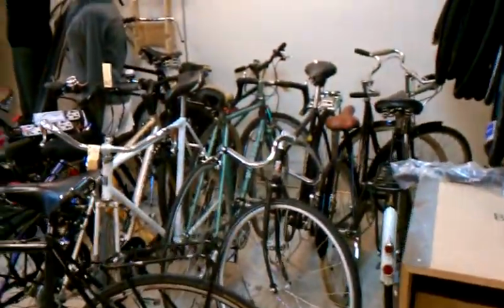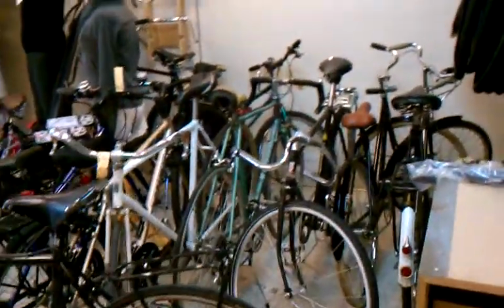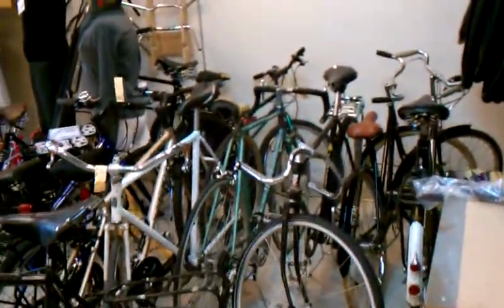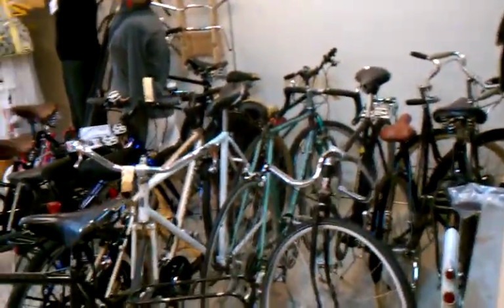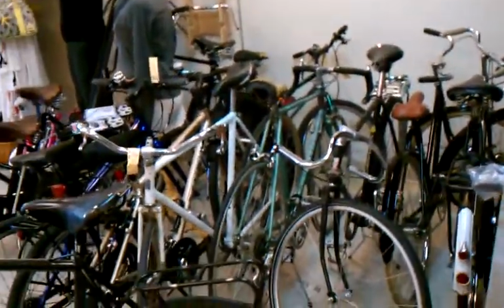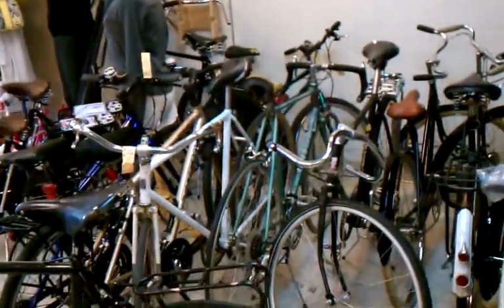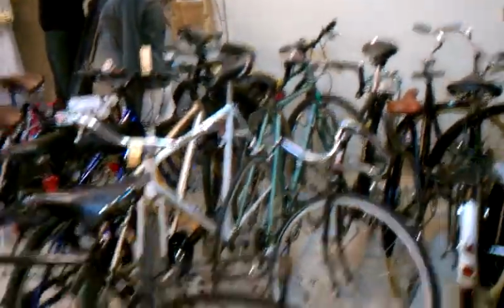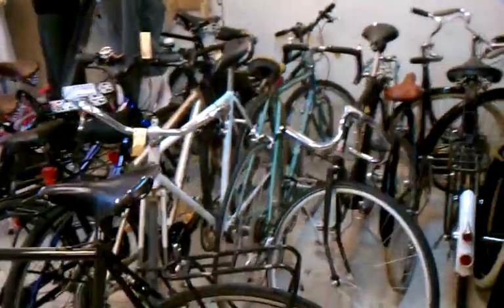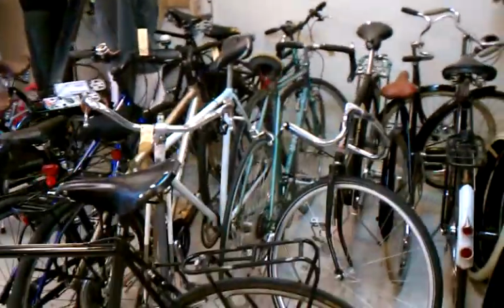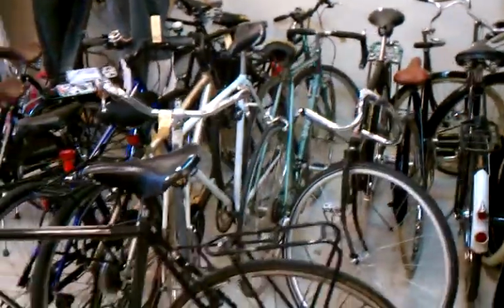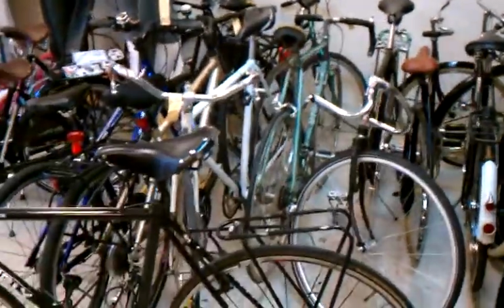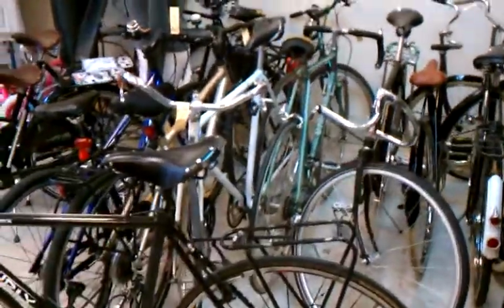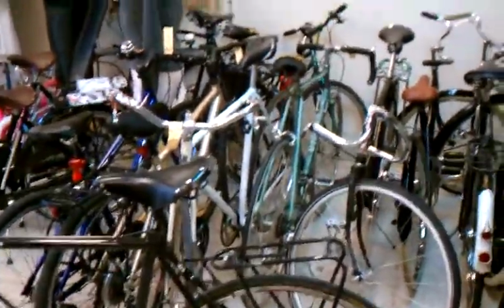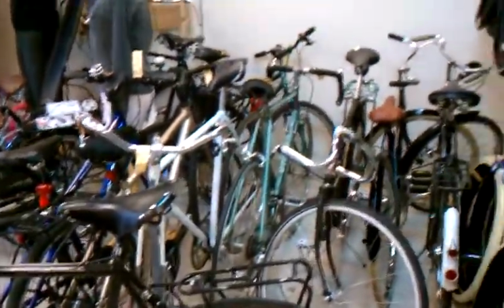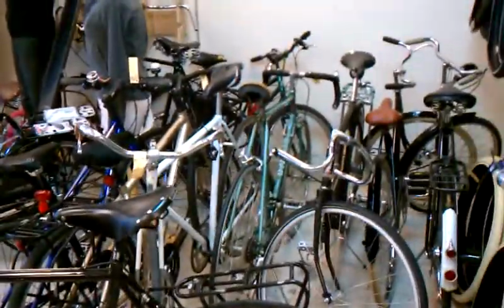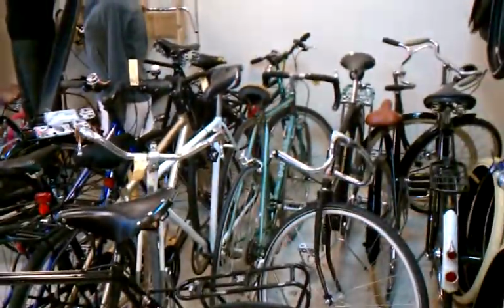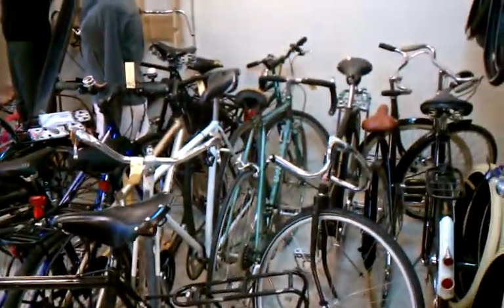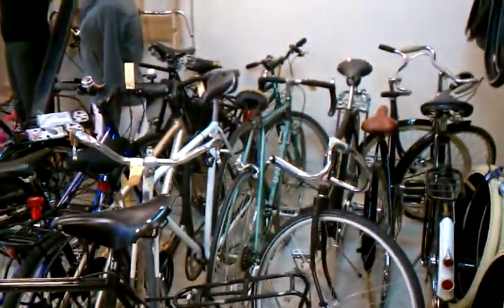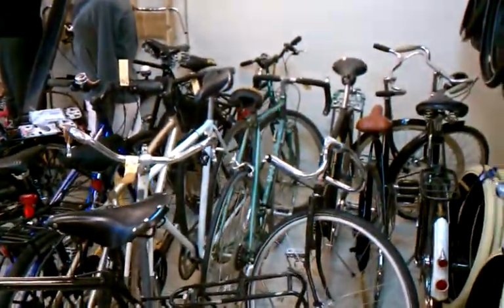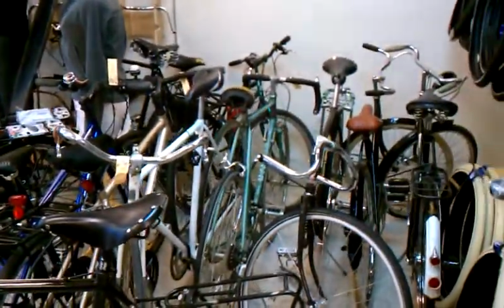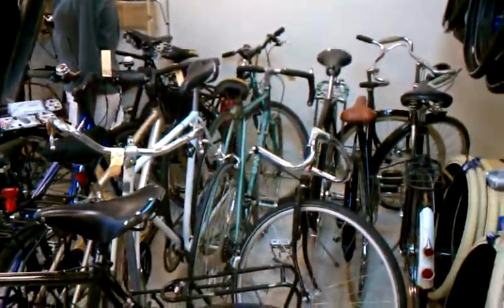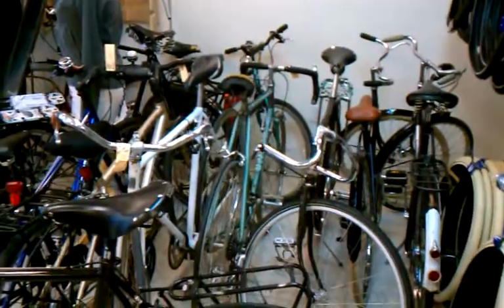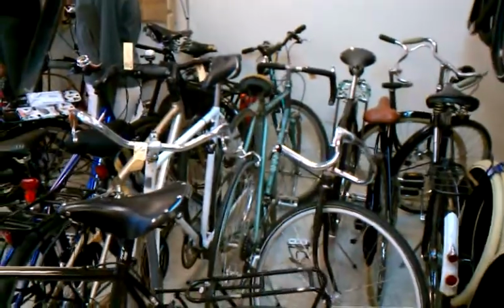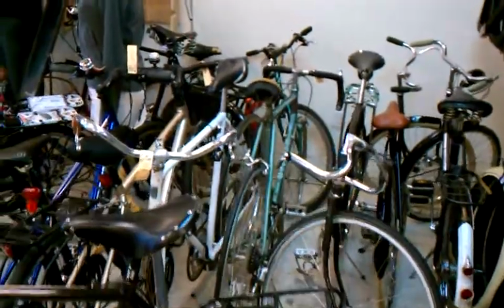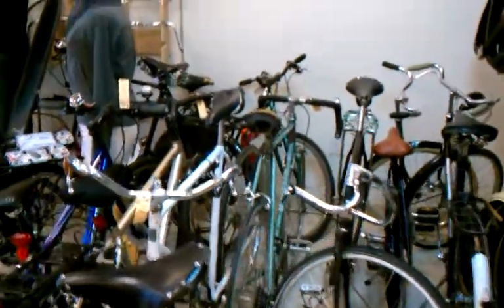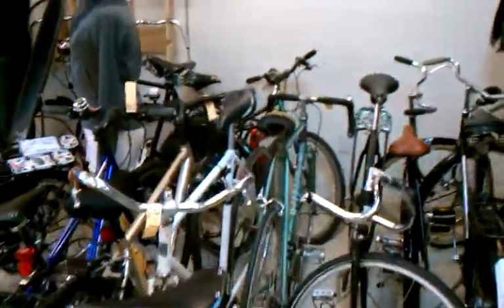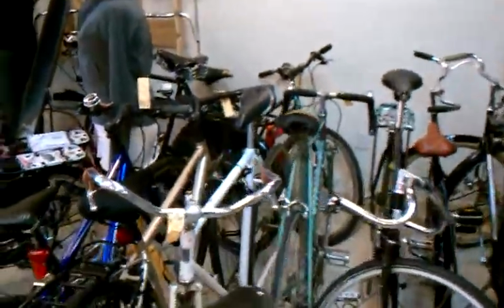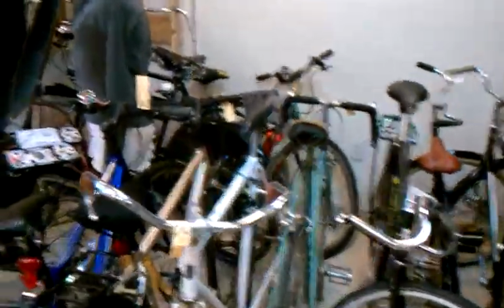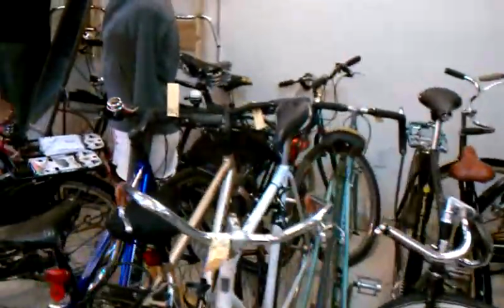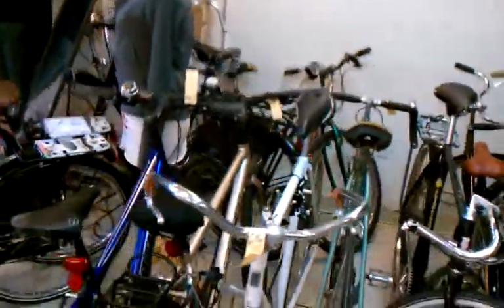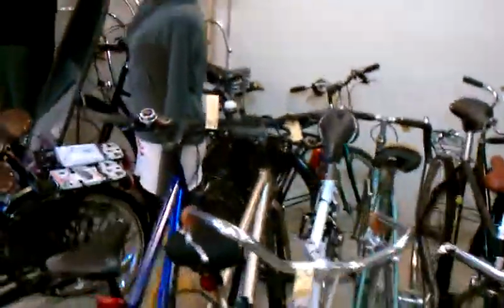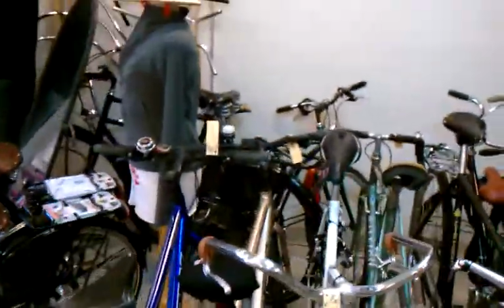Welcome back to the Flying Pigeon Bike Shop. As you can see, our repair bay is stuffed full of bikes yet again. It's that time of year.